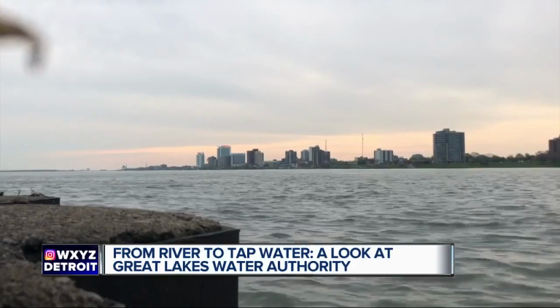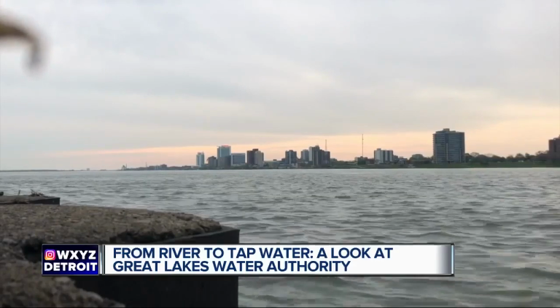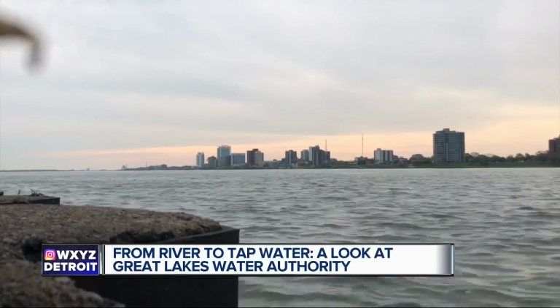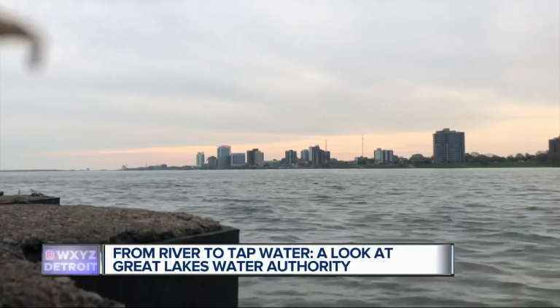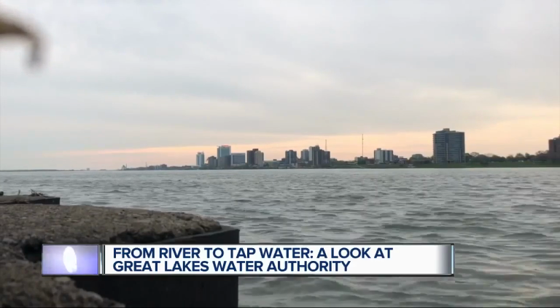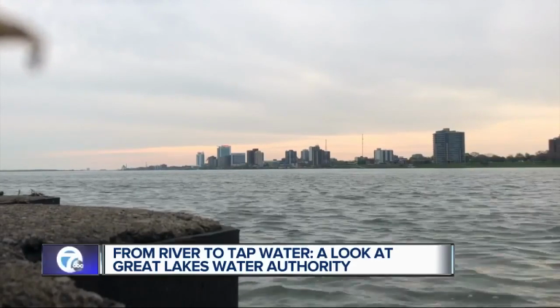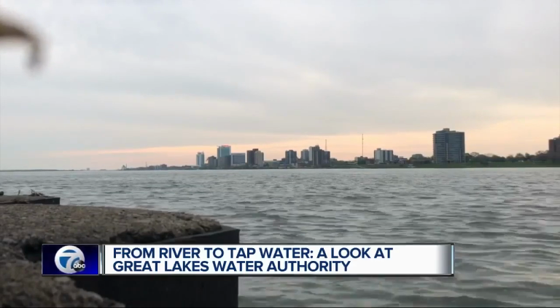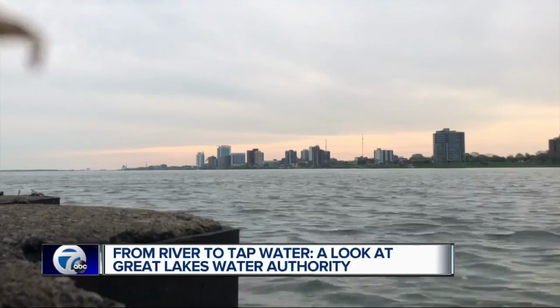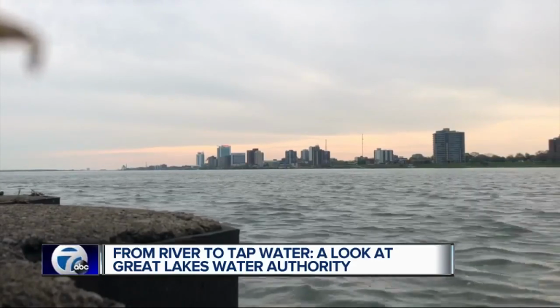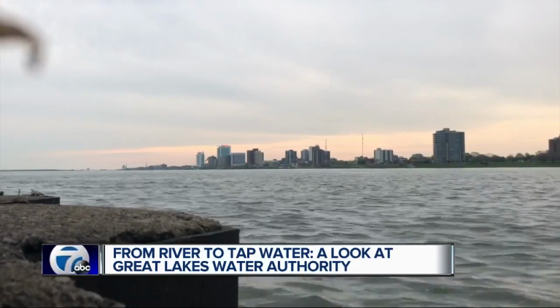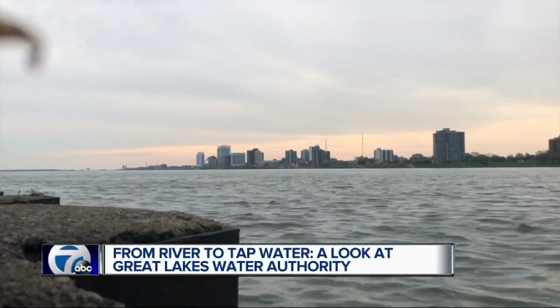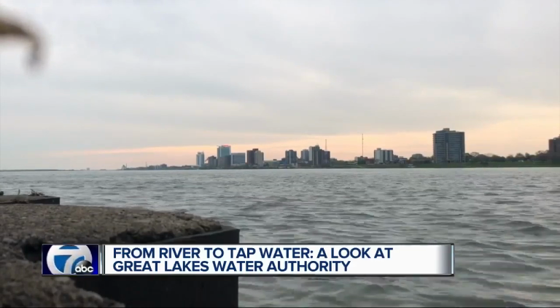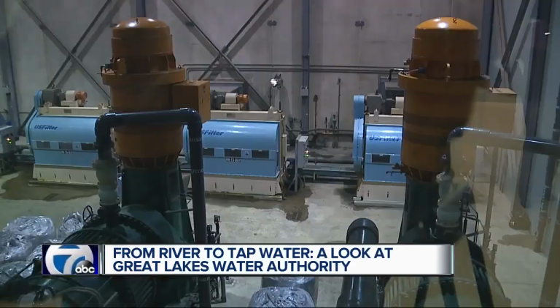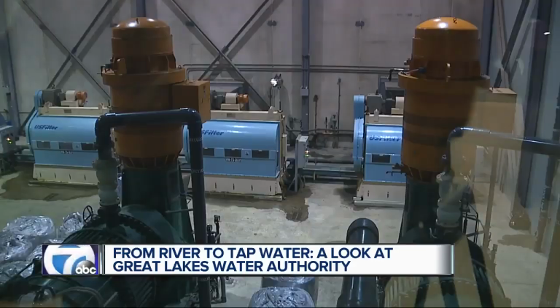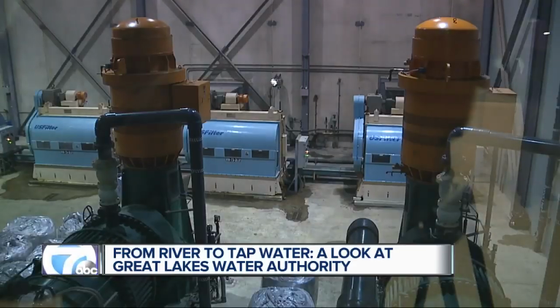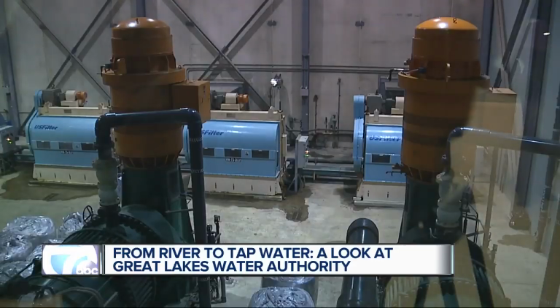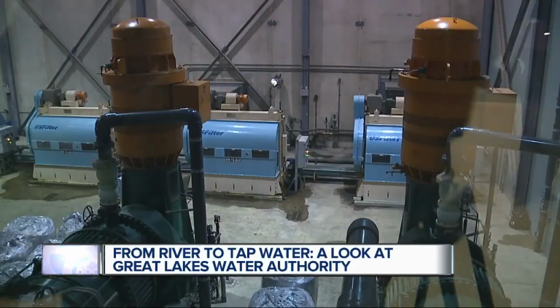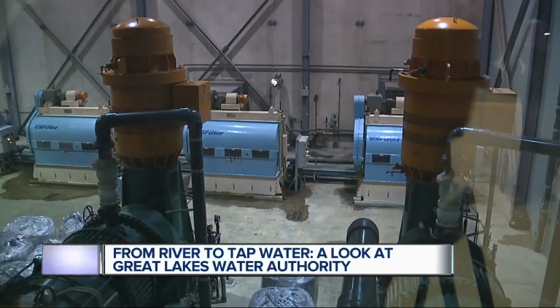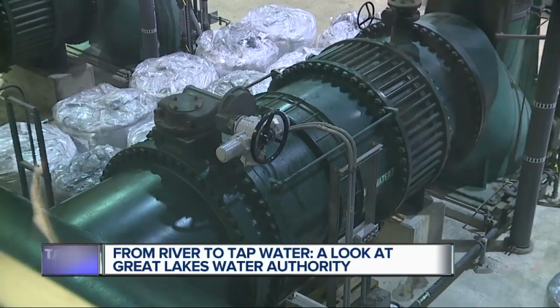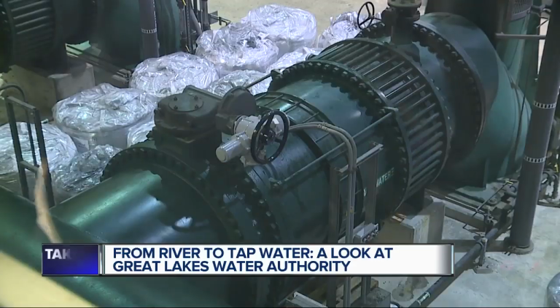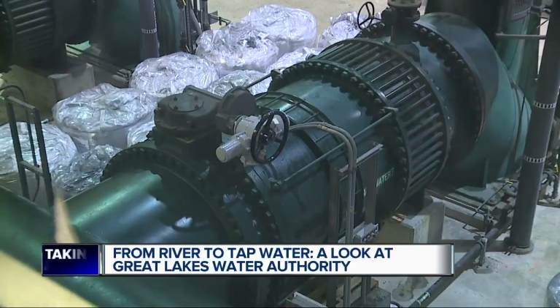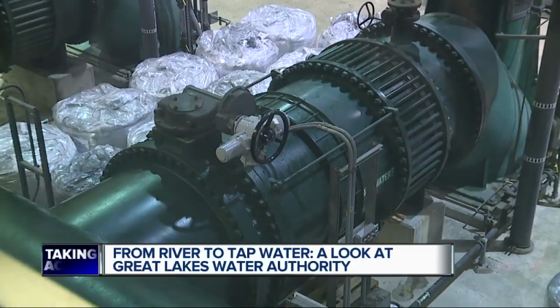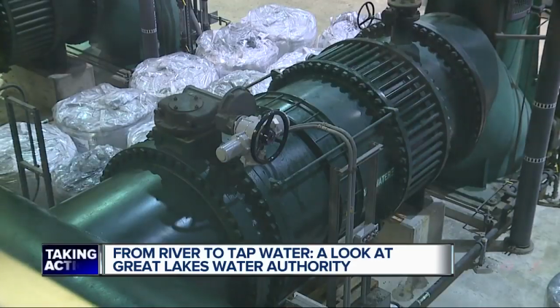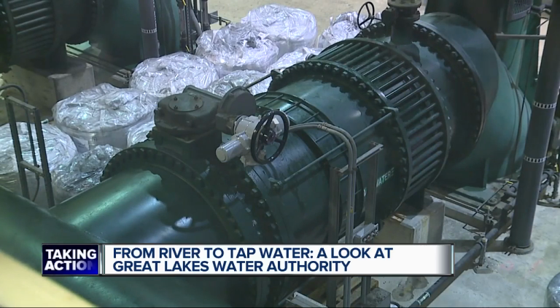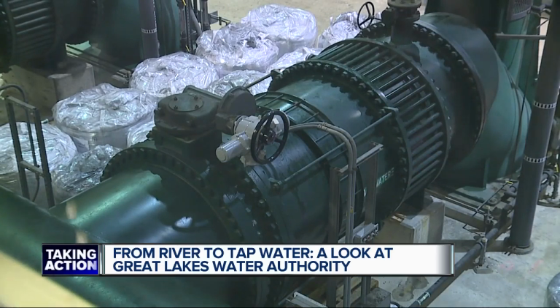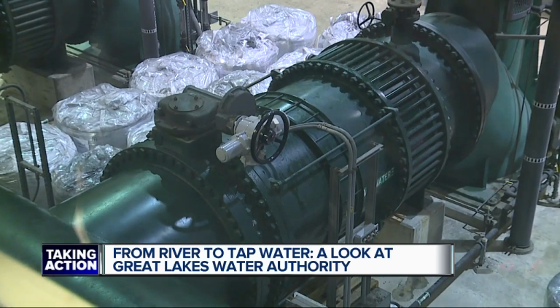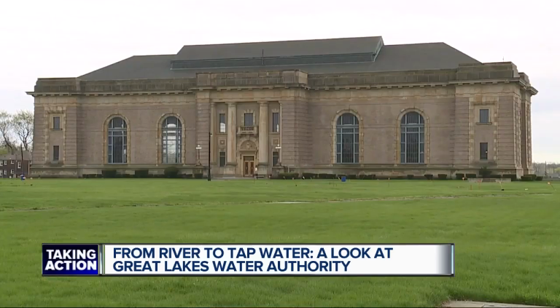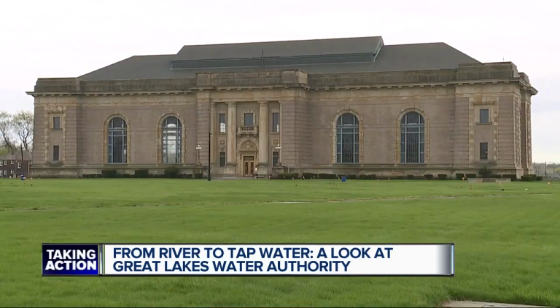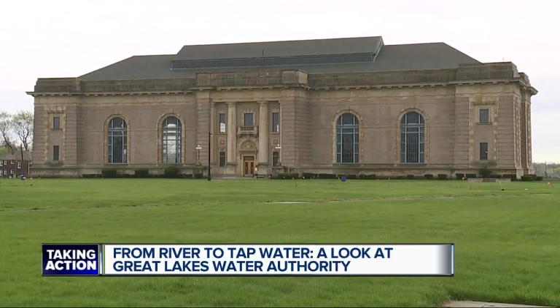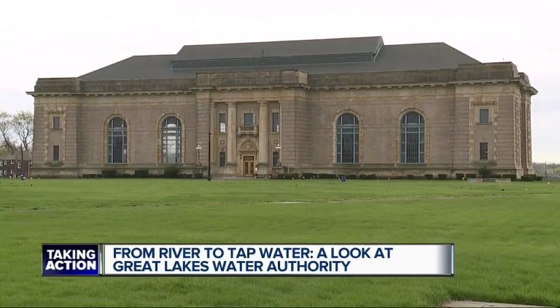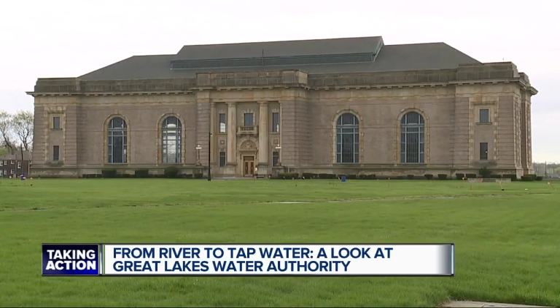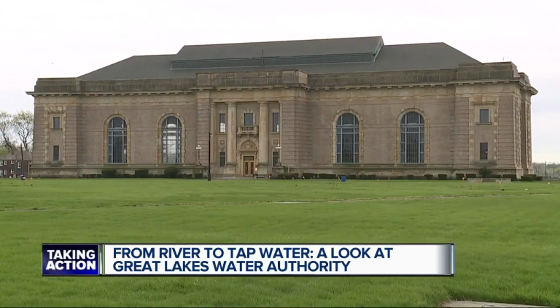But you can't just pull this directly. It starts with giant pumps drawing water into large facilities like this one along Jefferson.